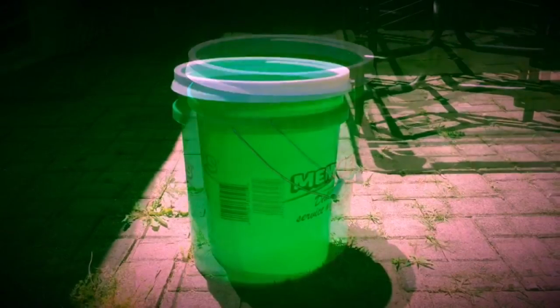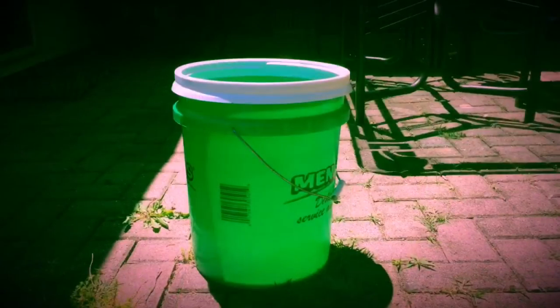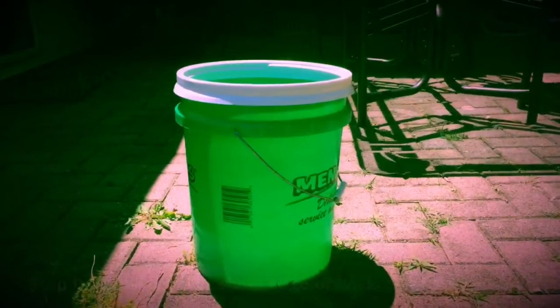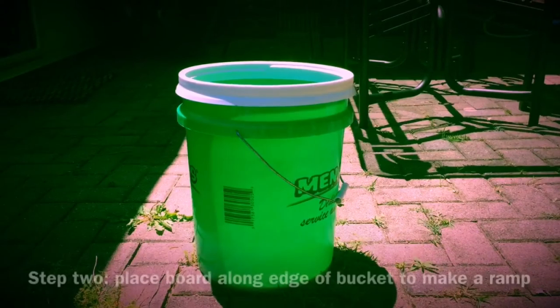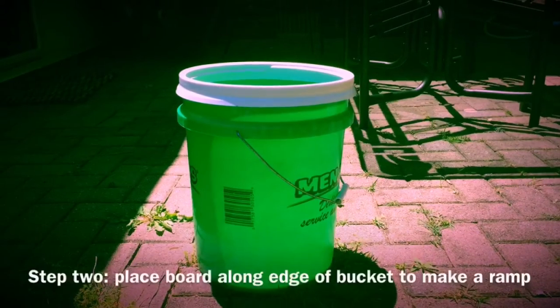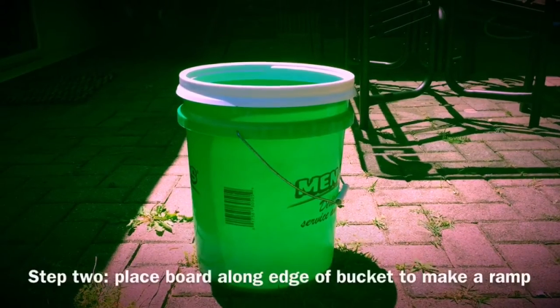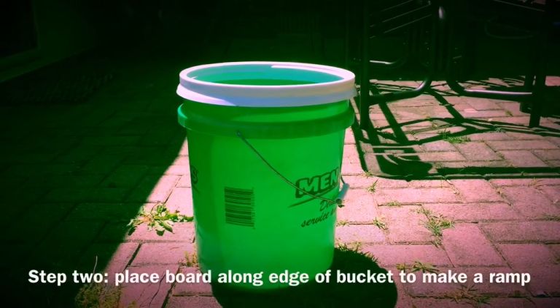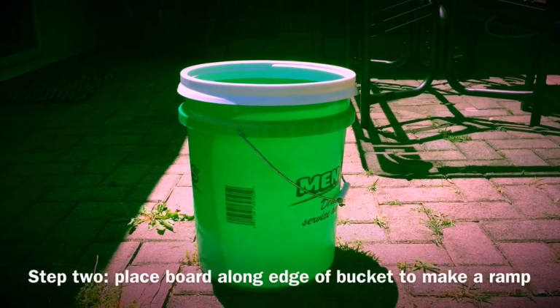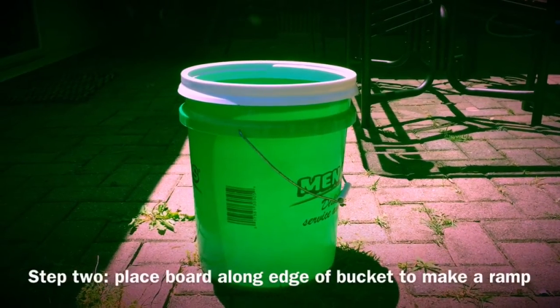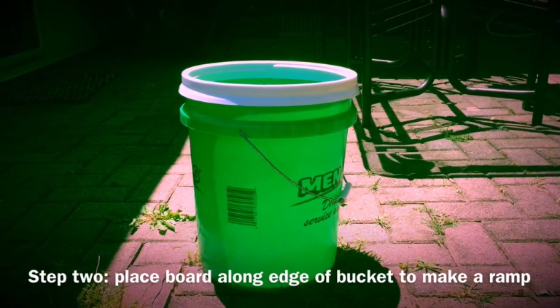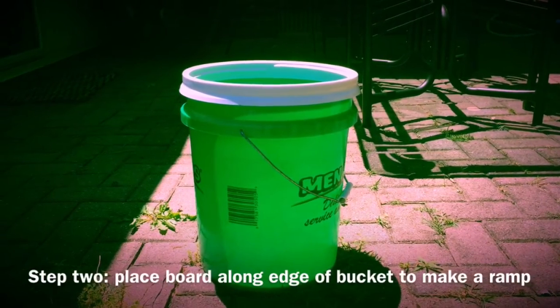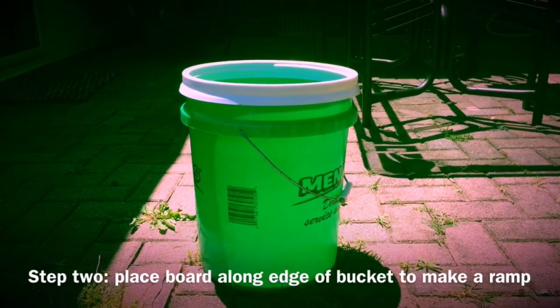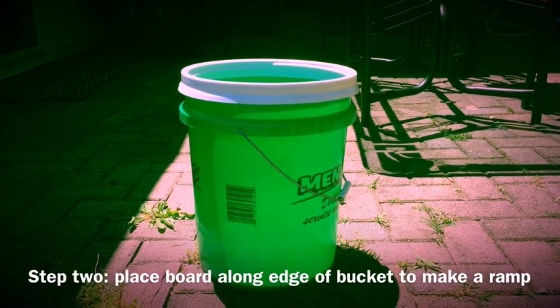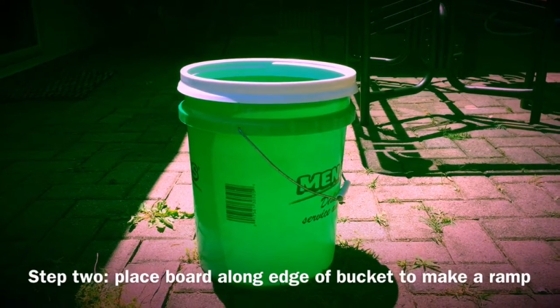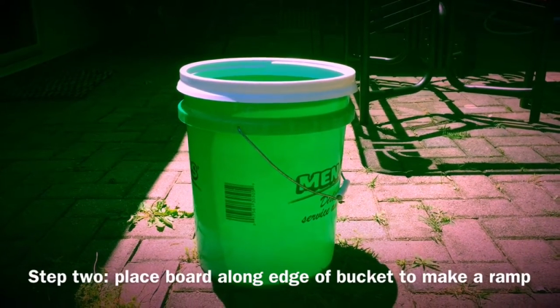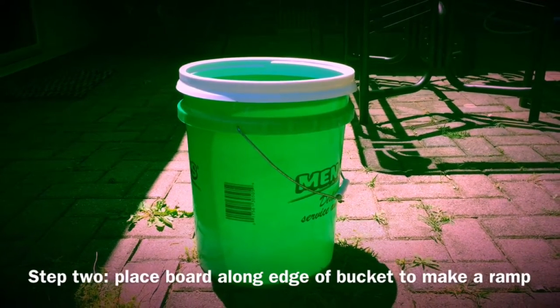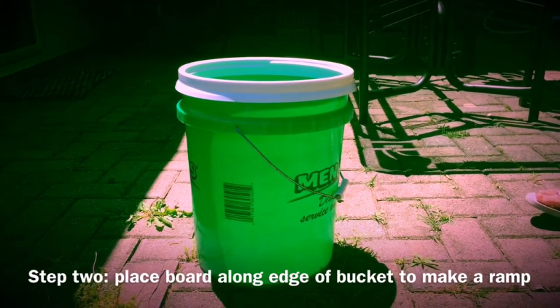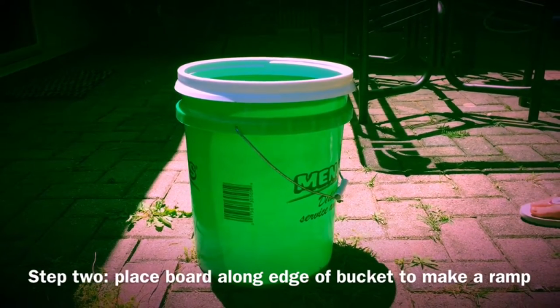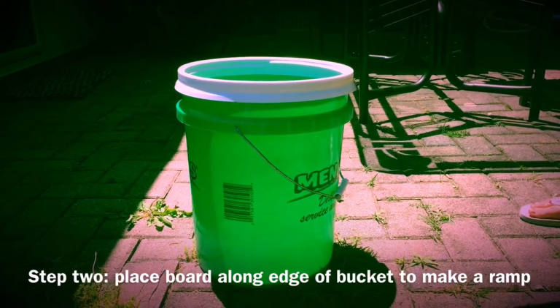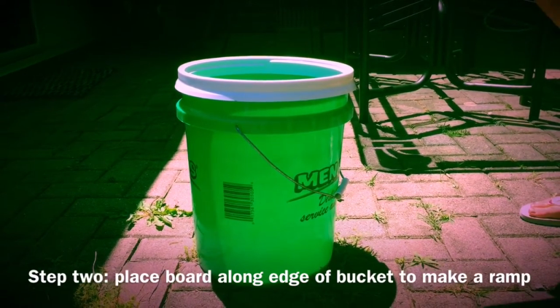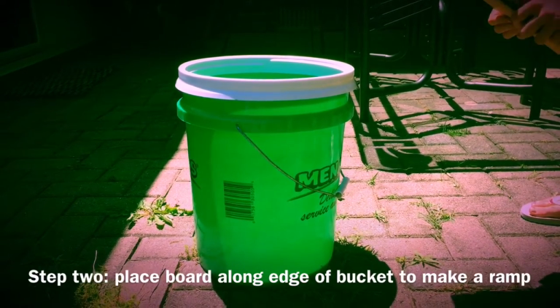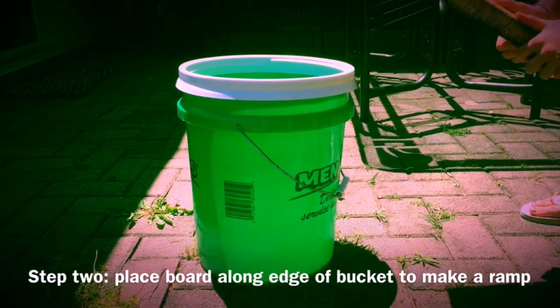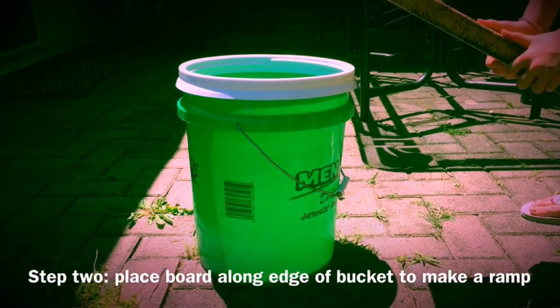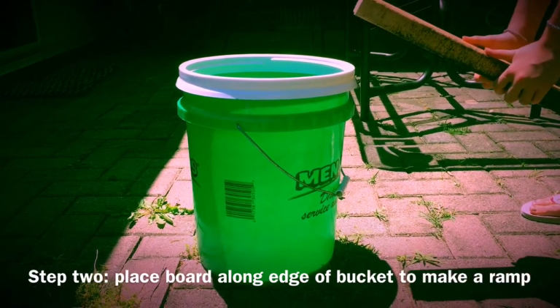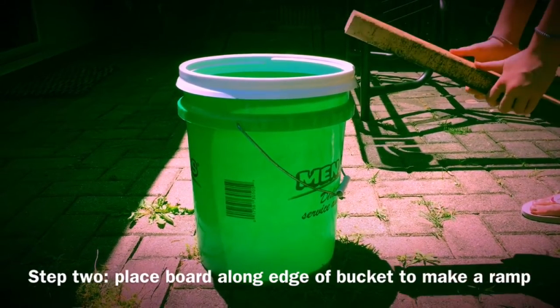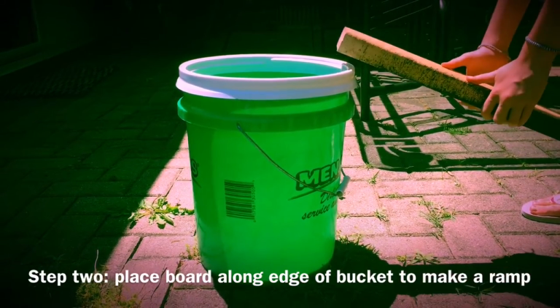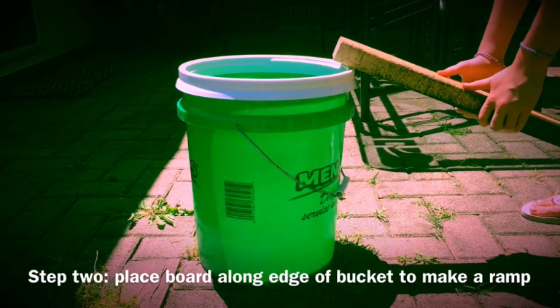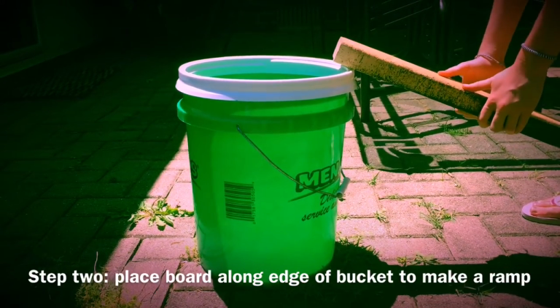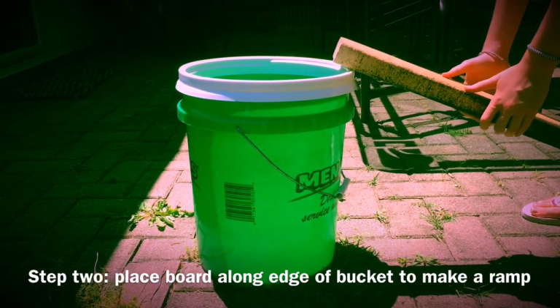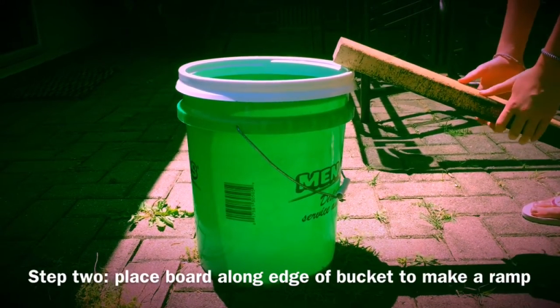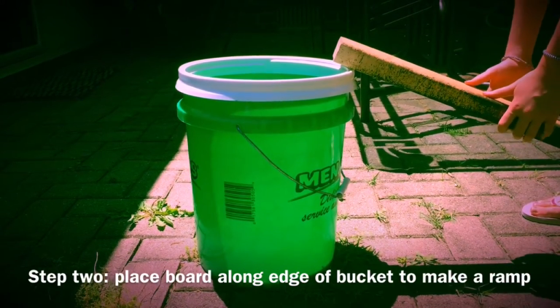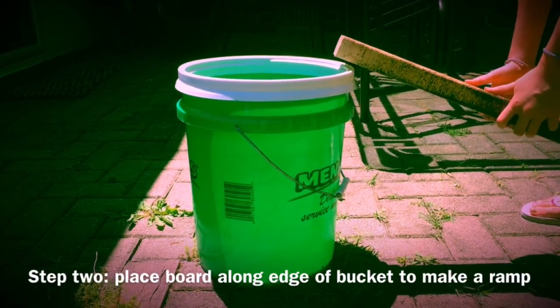Step 2: take the board and place it on the bucket near the edge.